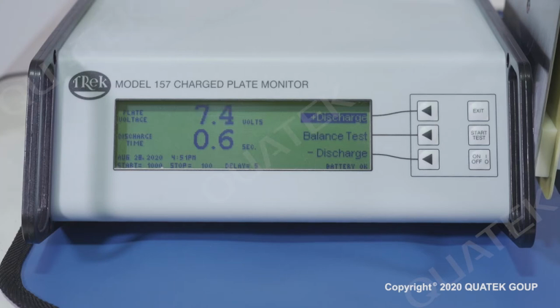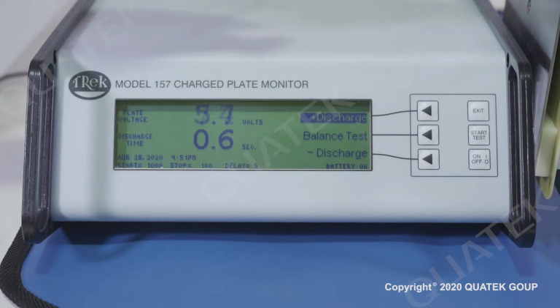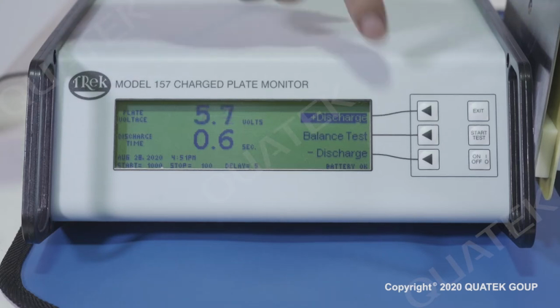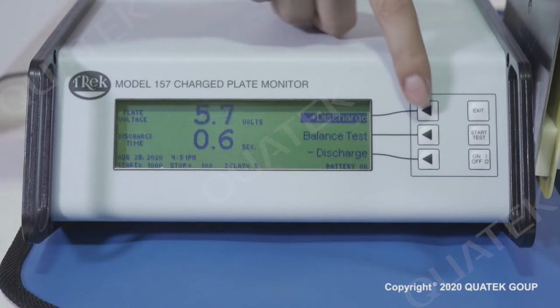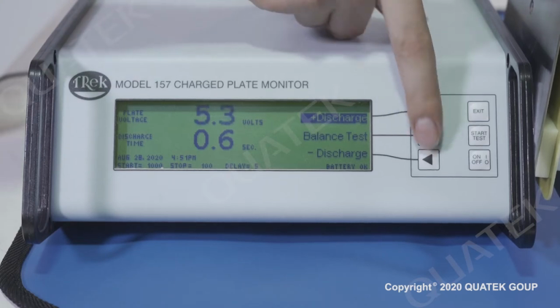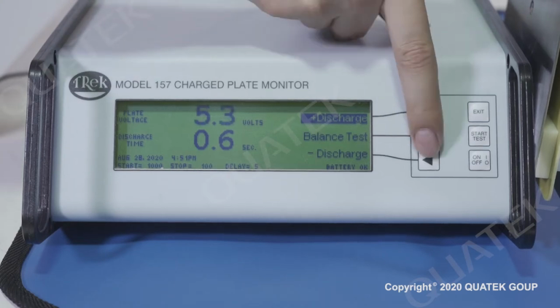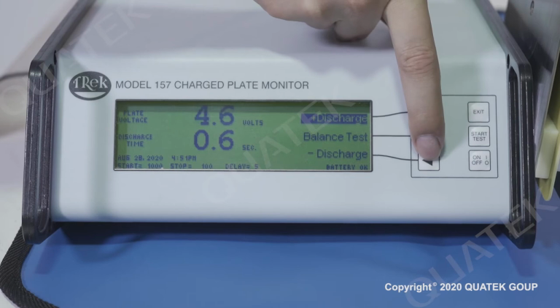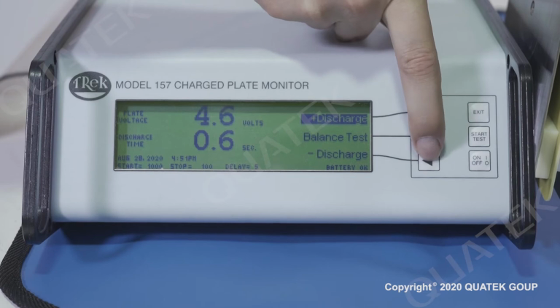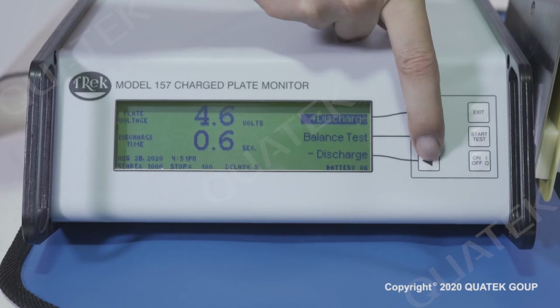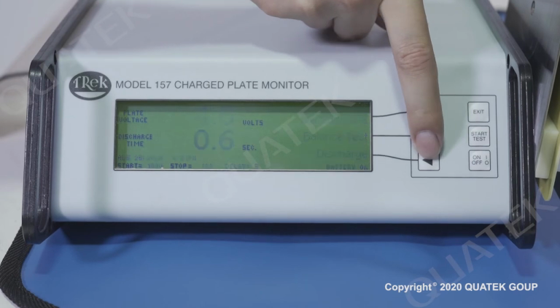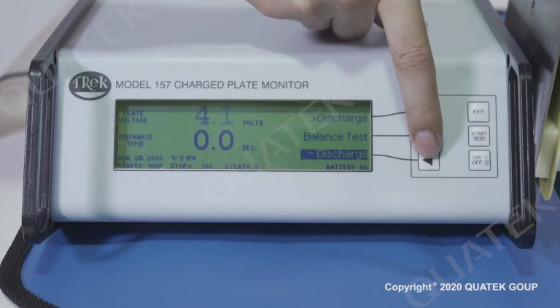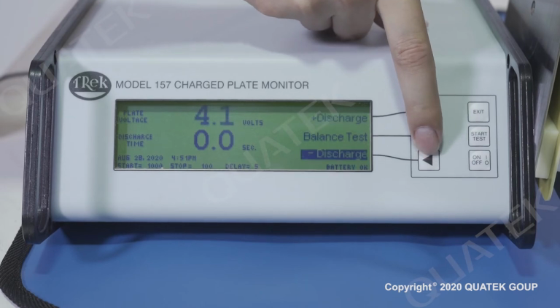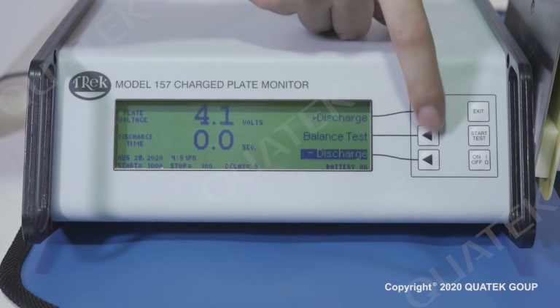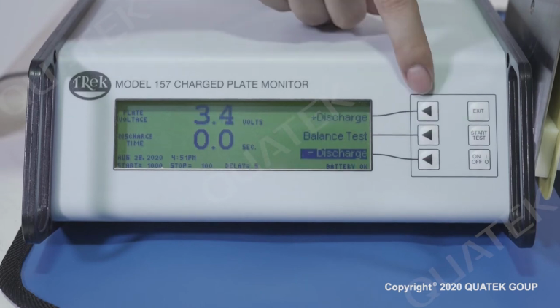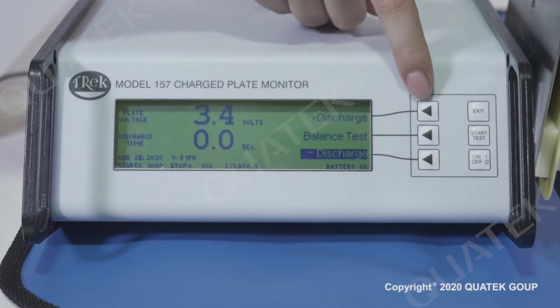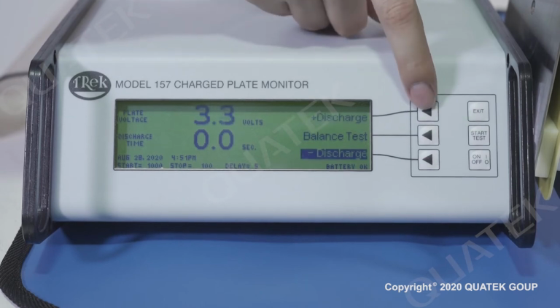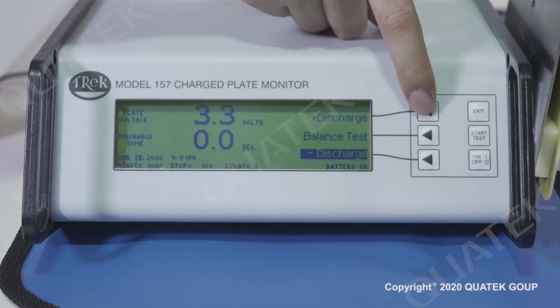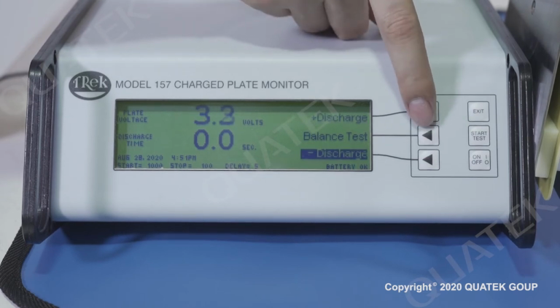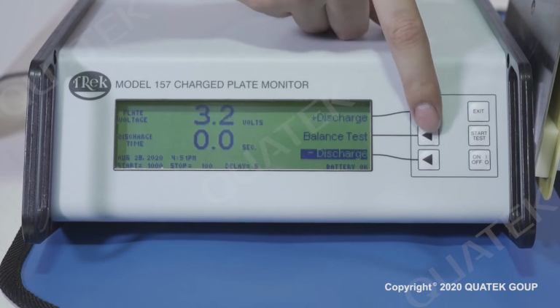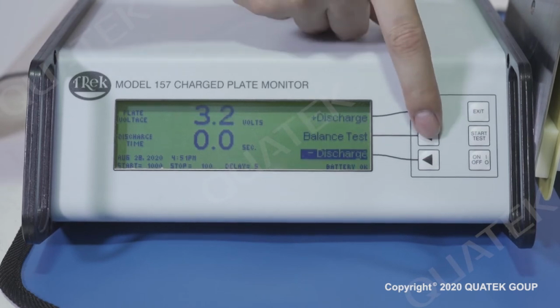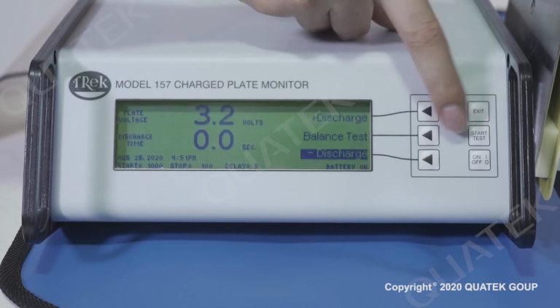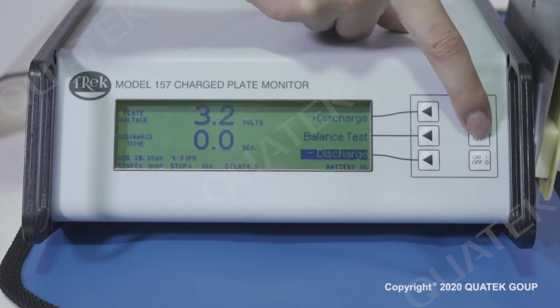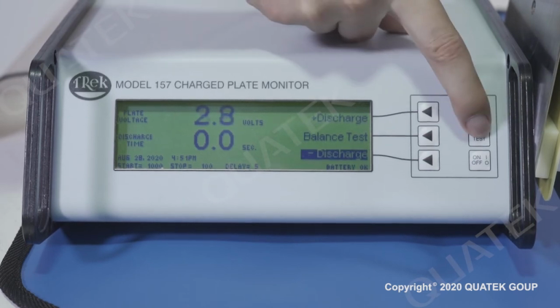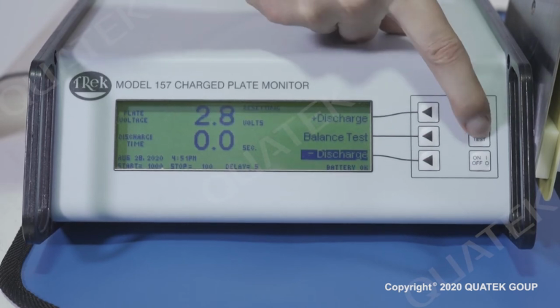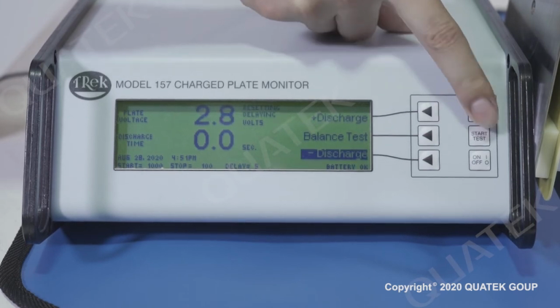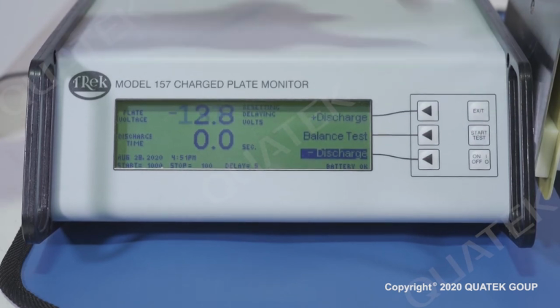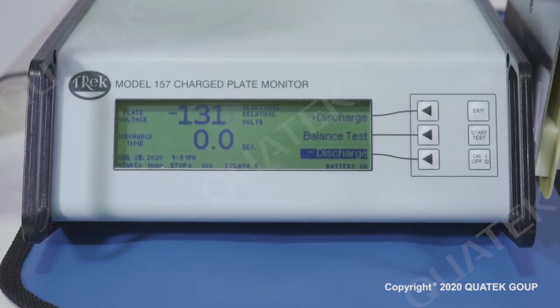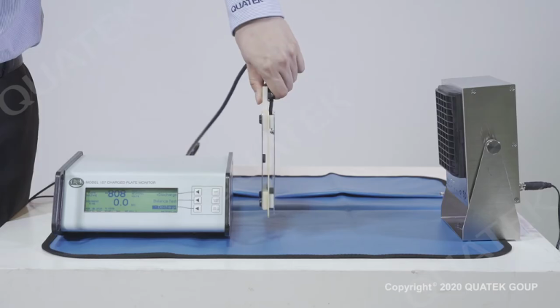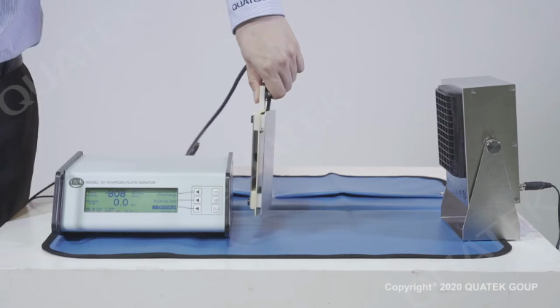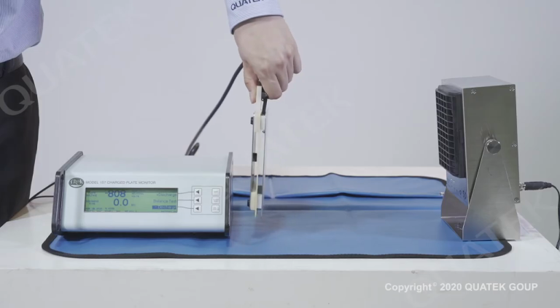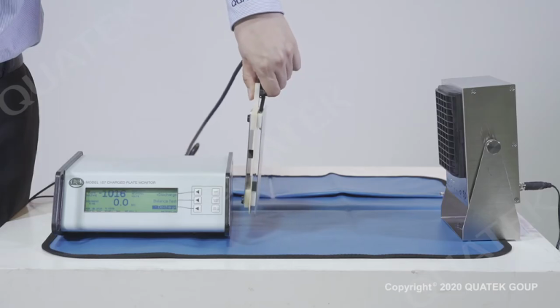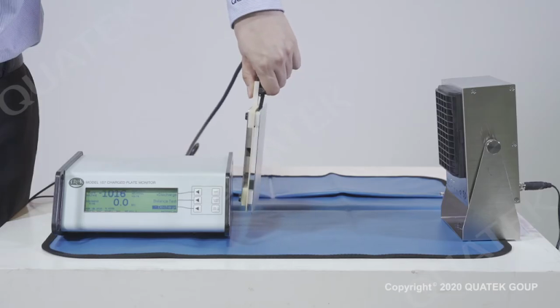Press the negative discharge button and repeat the same procedure for the negative decay measurement.